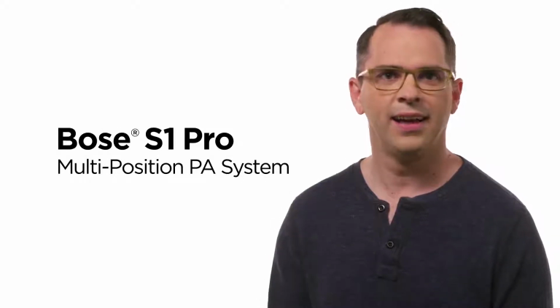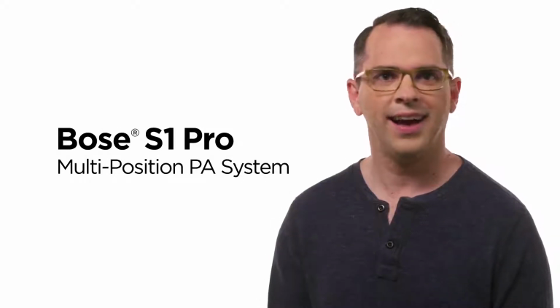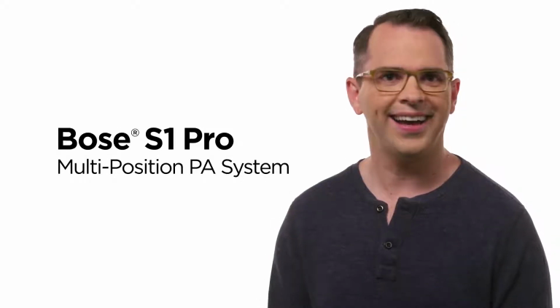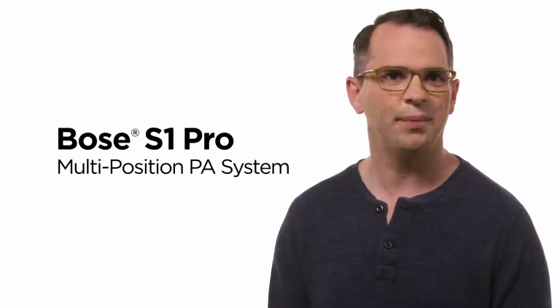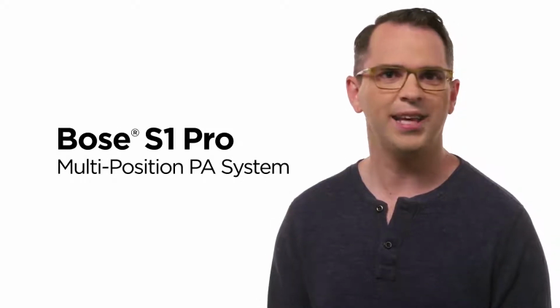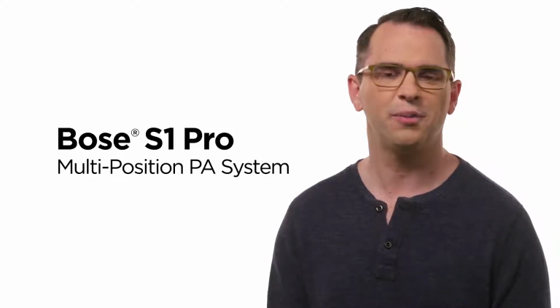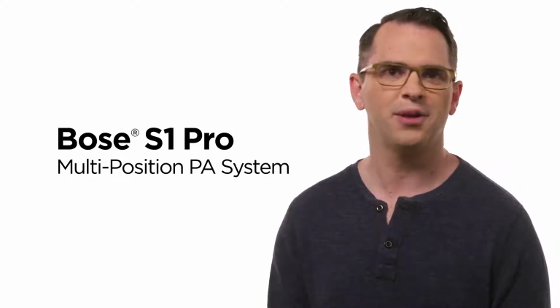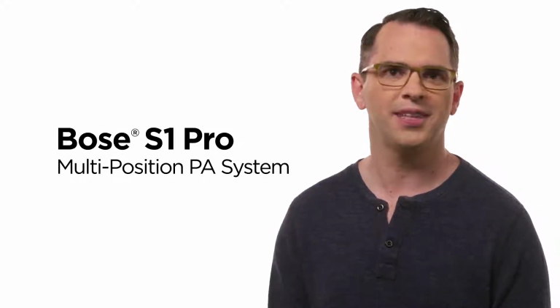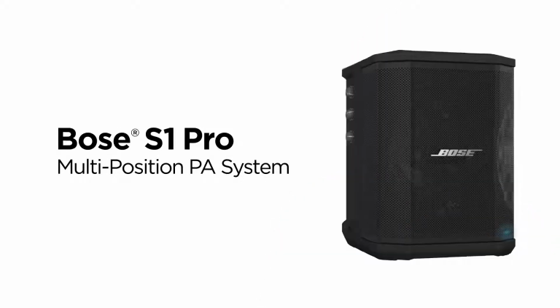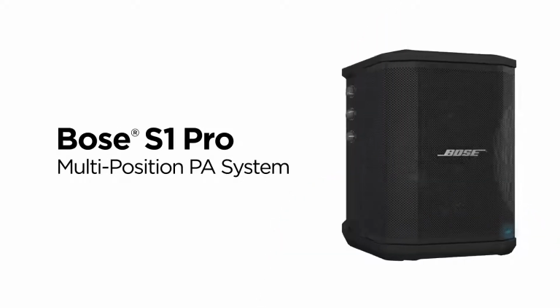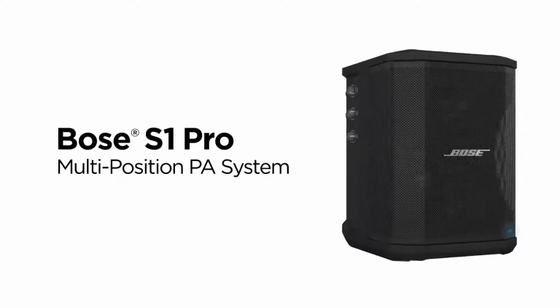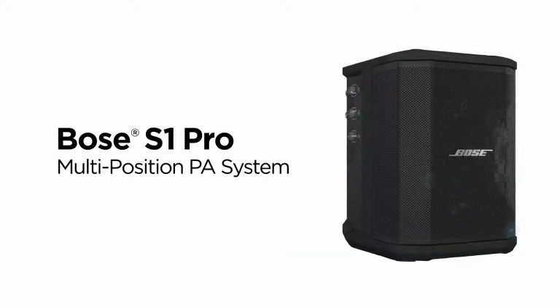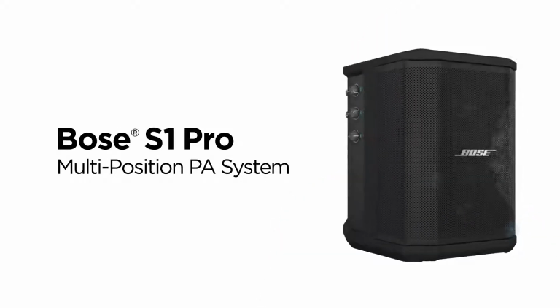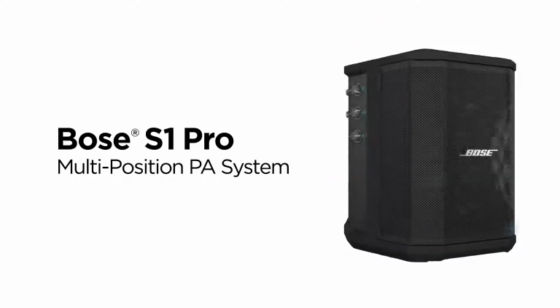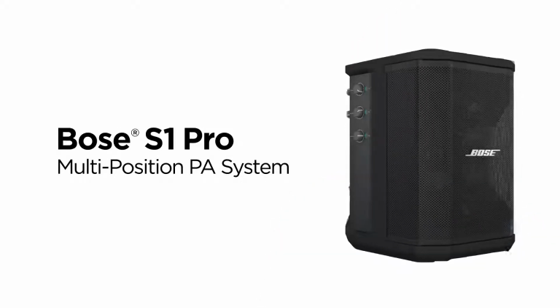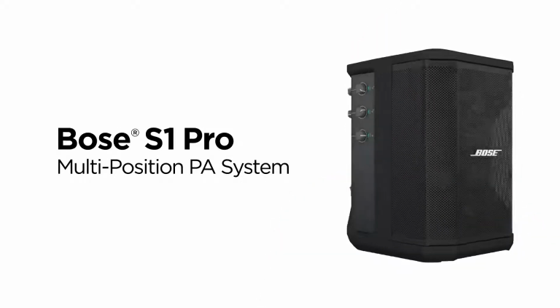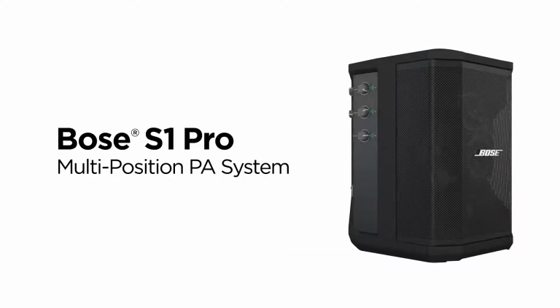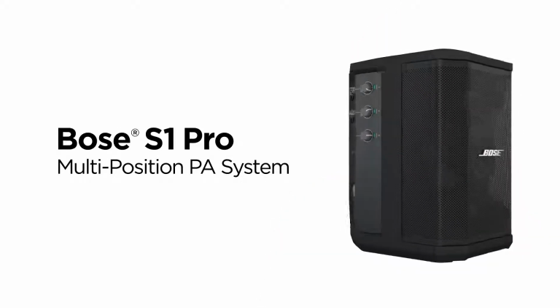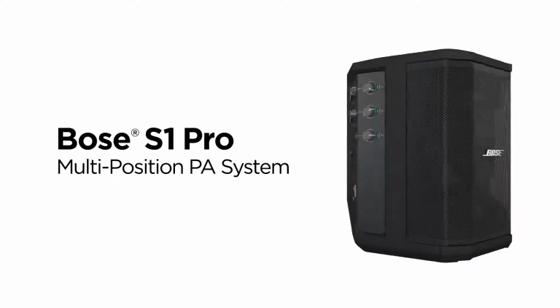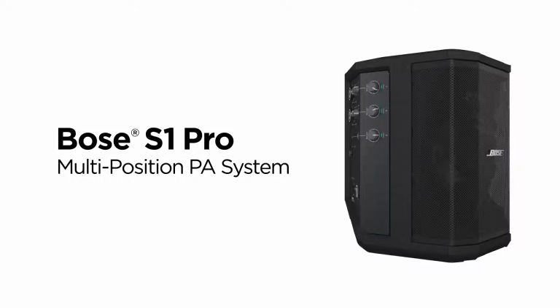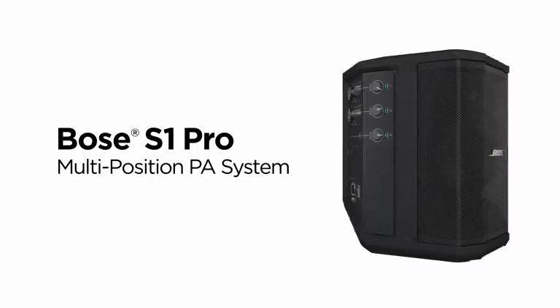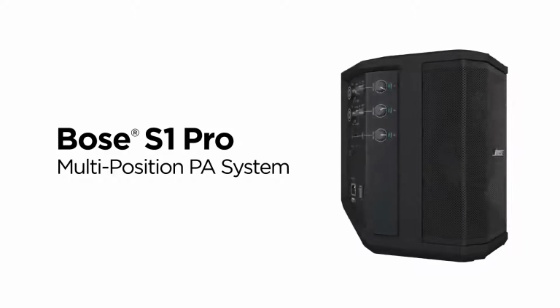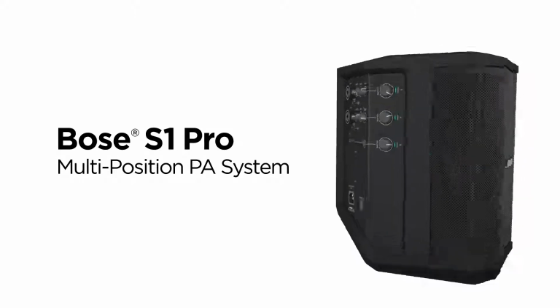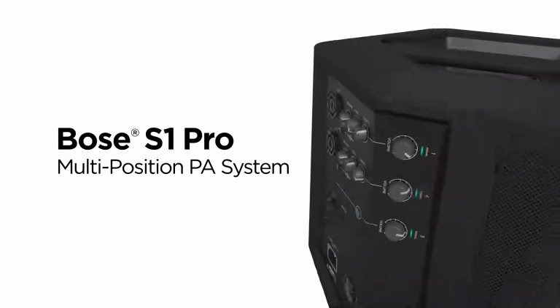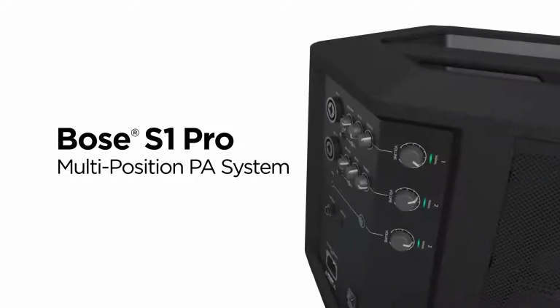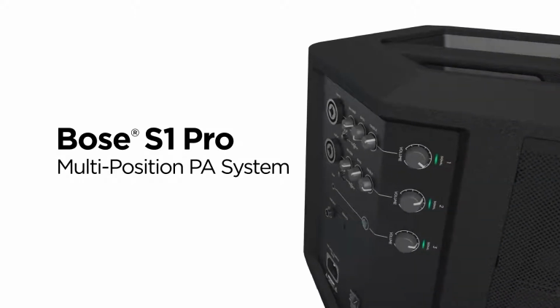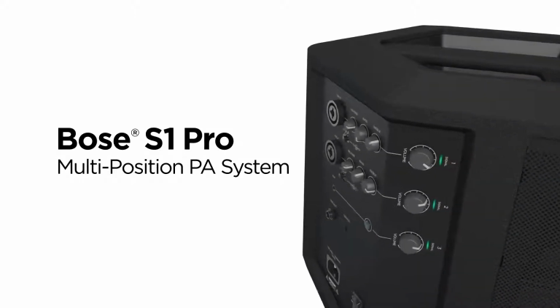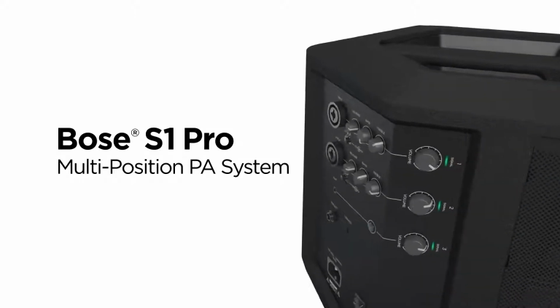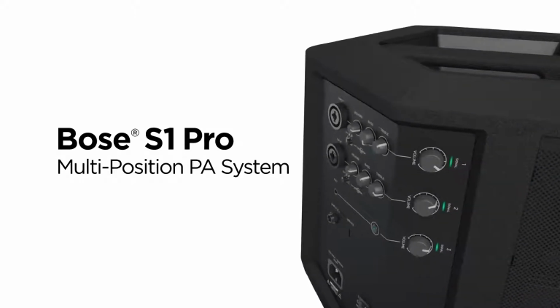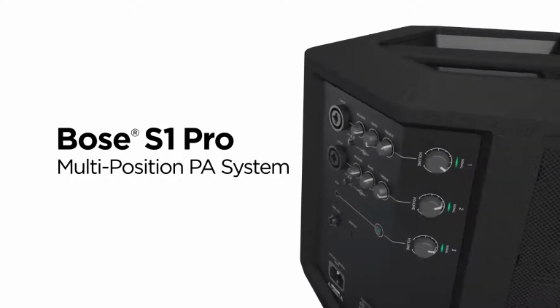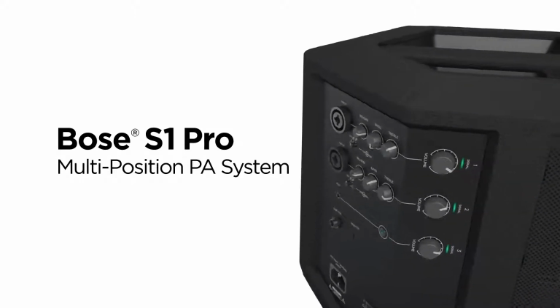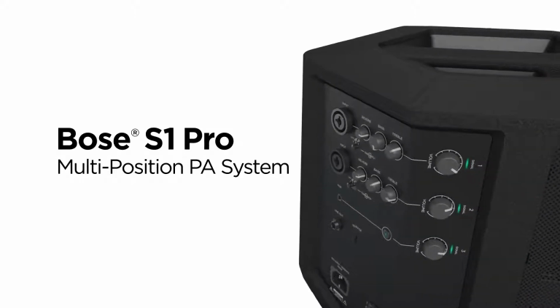Hi, I'm Andy from Bose, and this is the Bose S1 Pro, the ultra-portable PA designed for anyone.